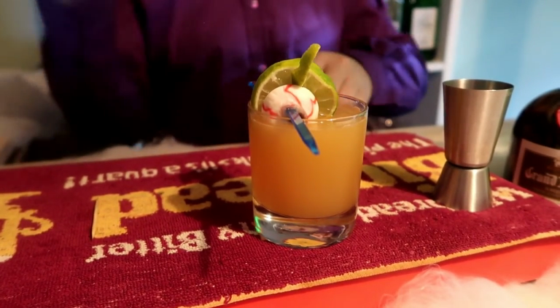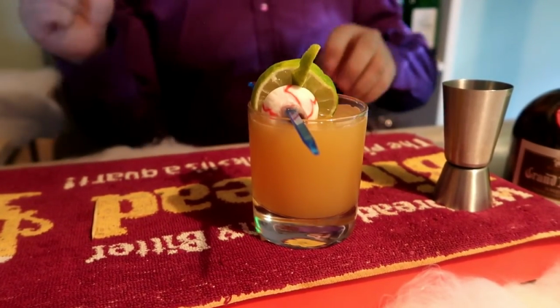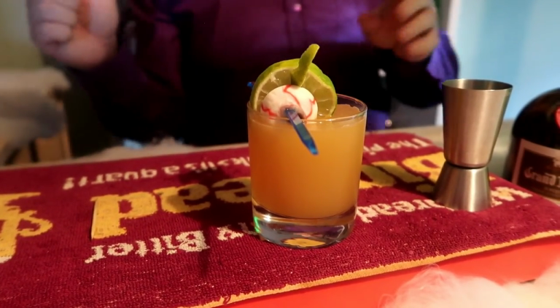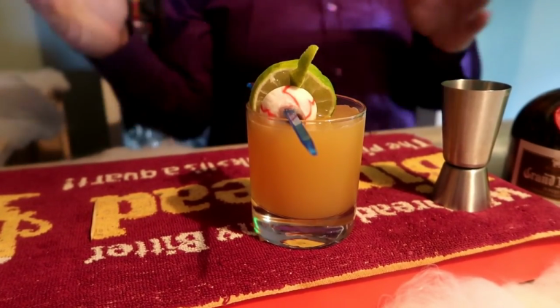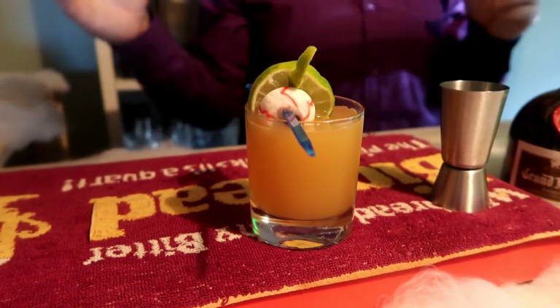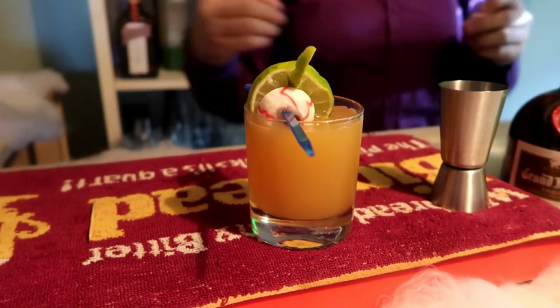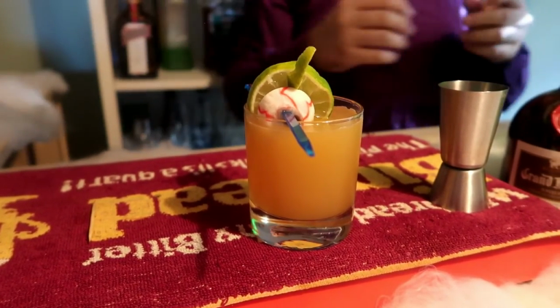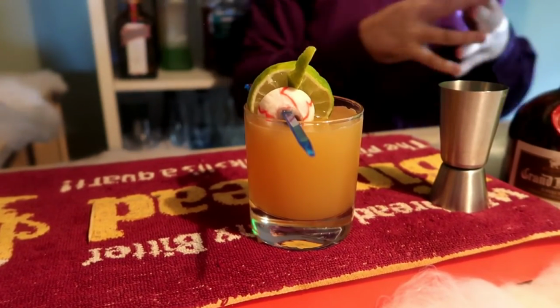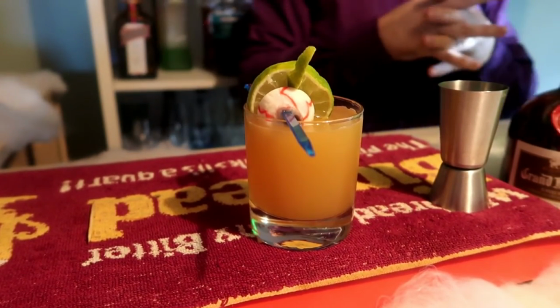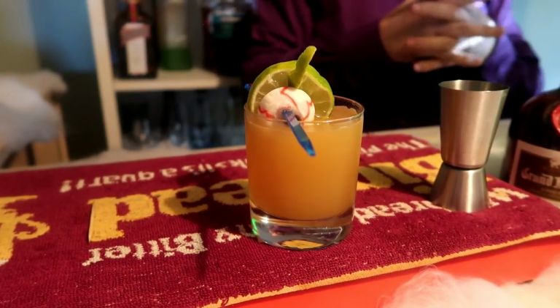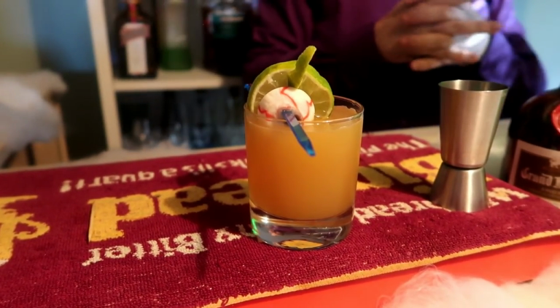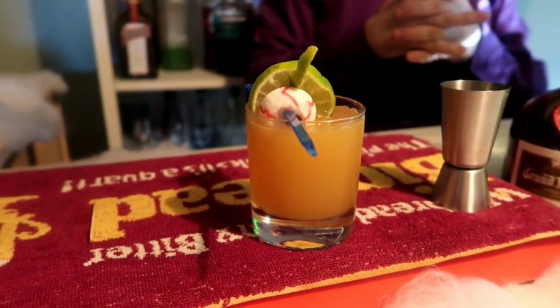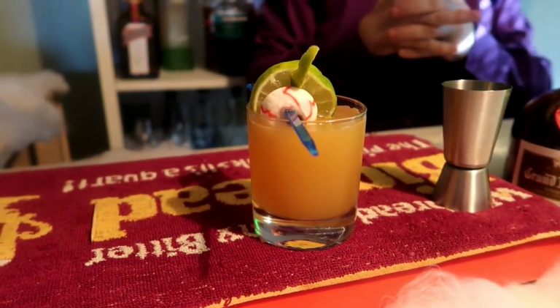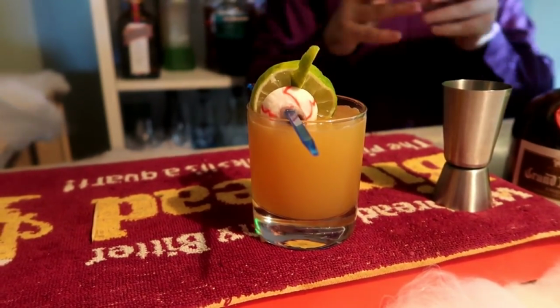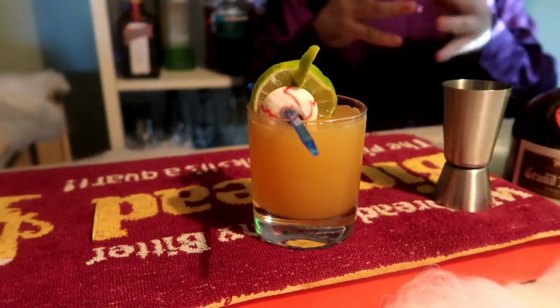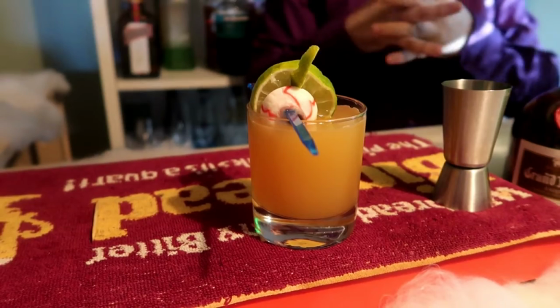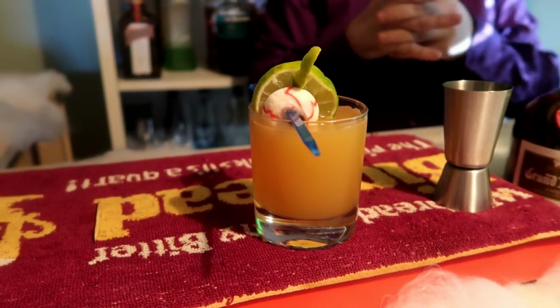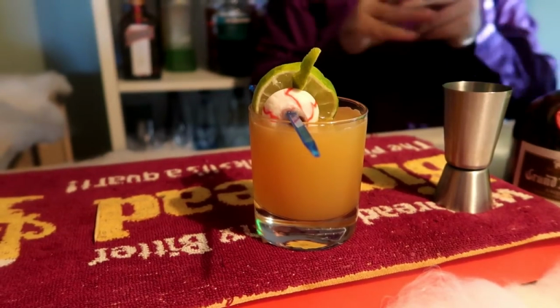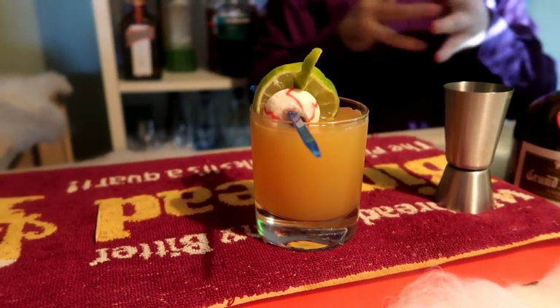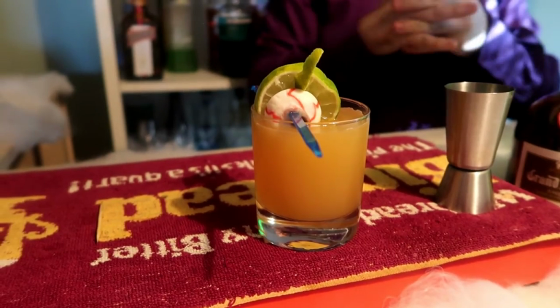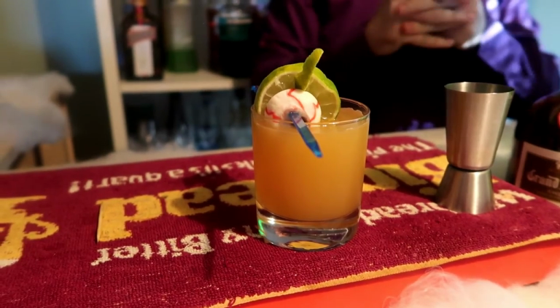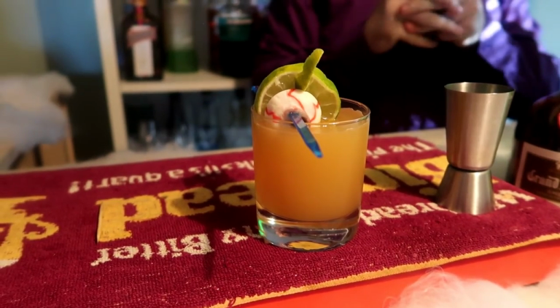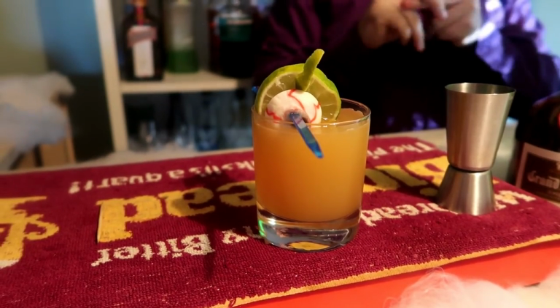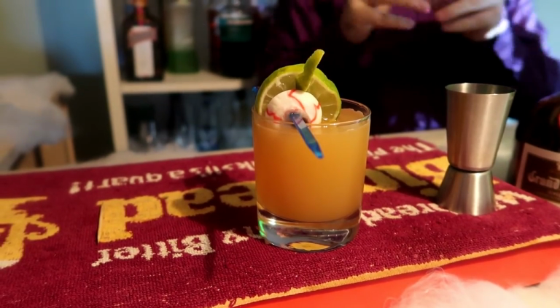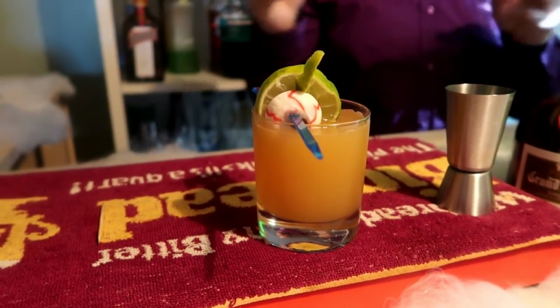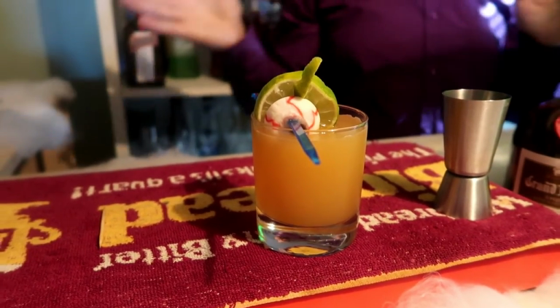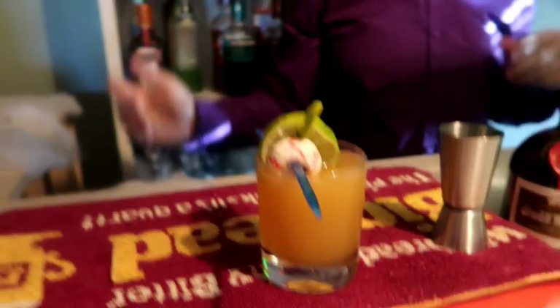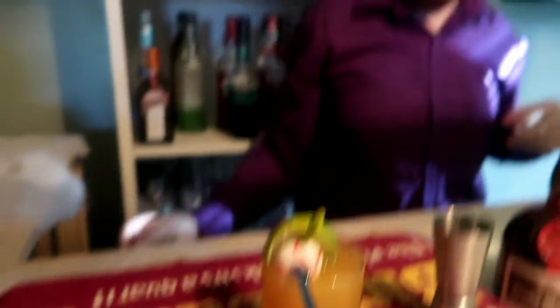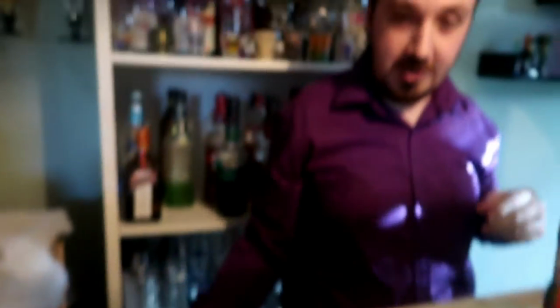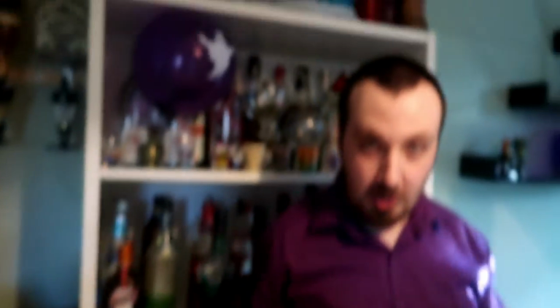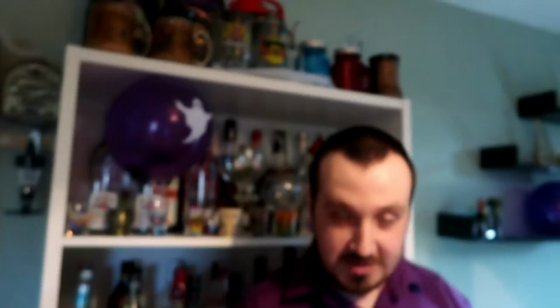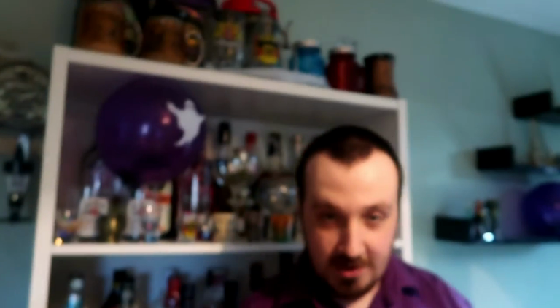That's the Jack-O'-Lantern cocktail, number five in the Halloween series for this year. Hope you guys enjoyed the Jack-O'-Lantern cocktail.